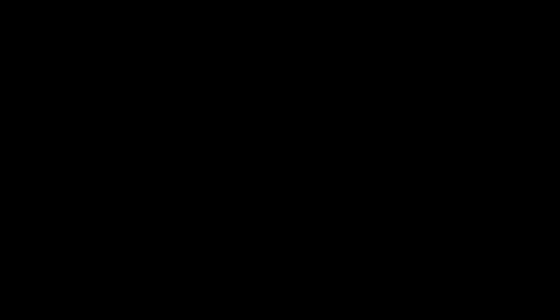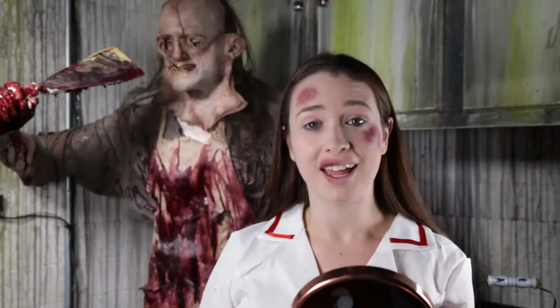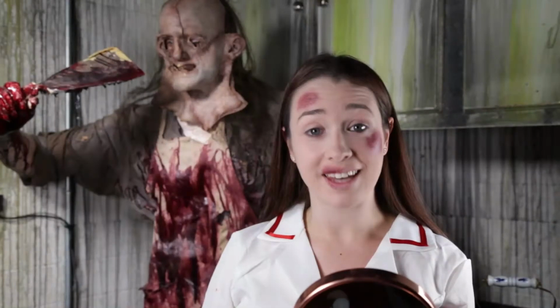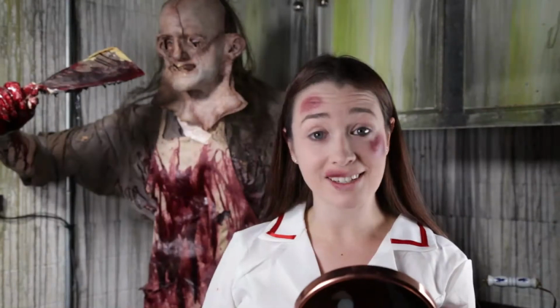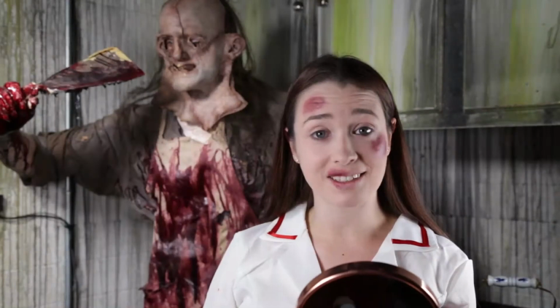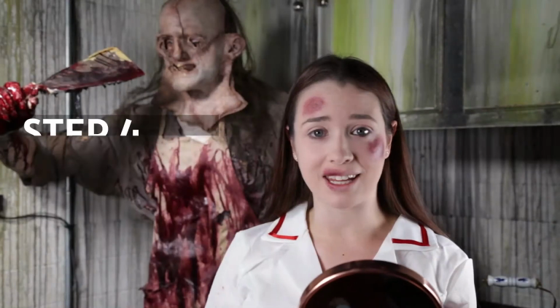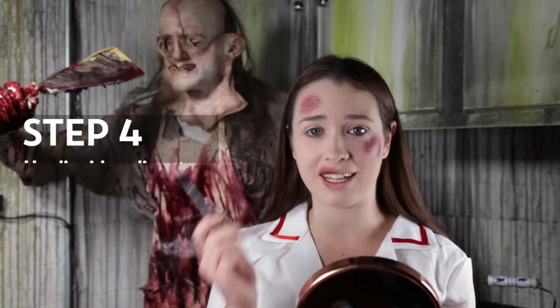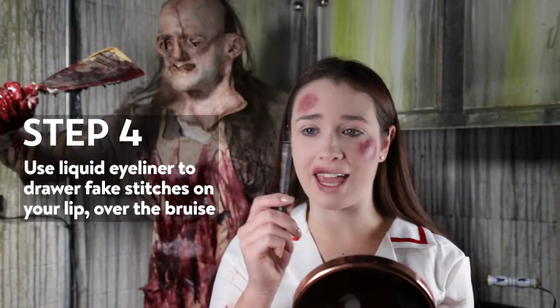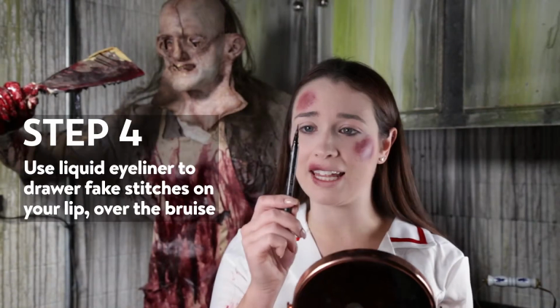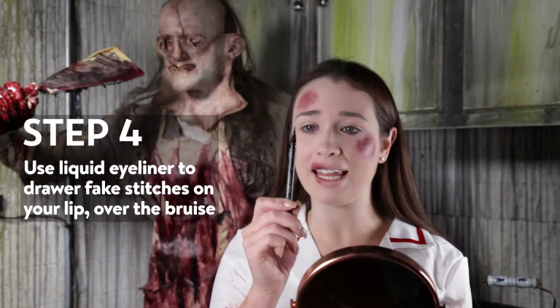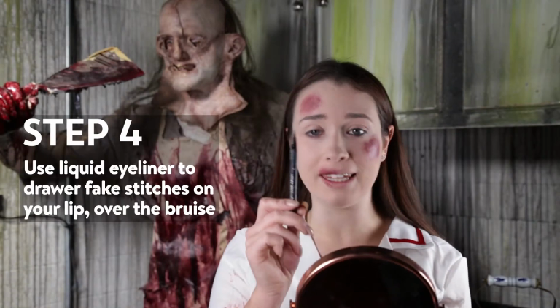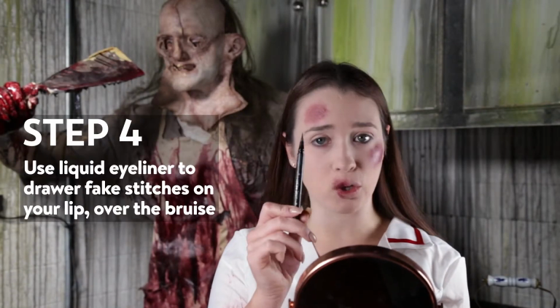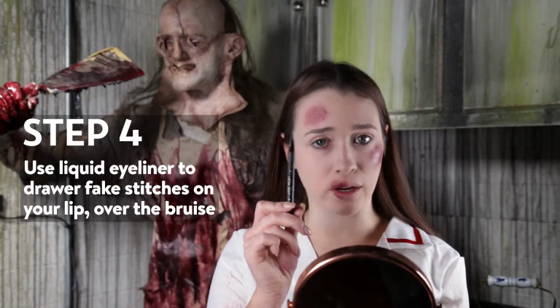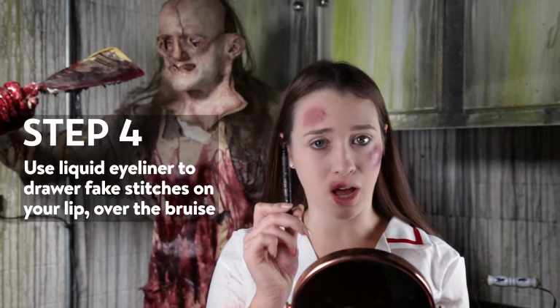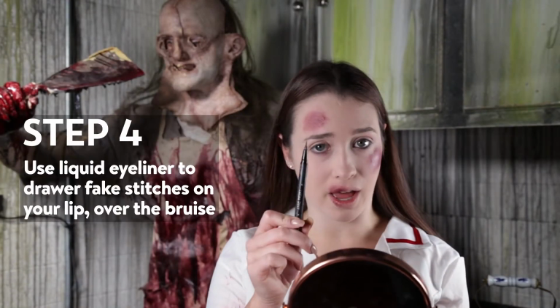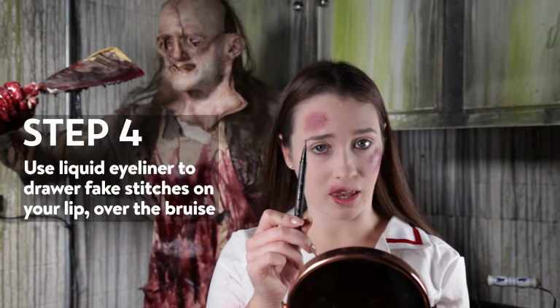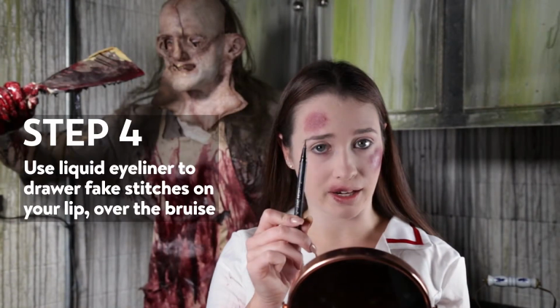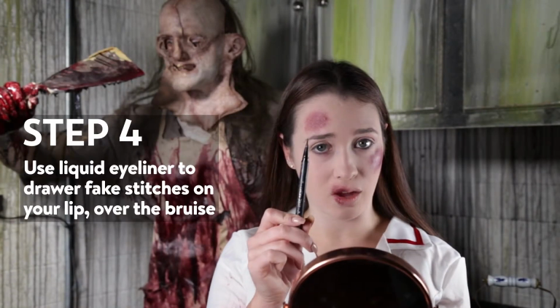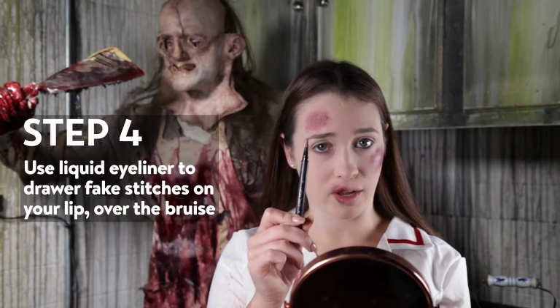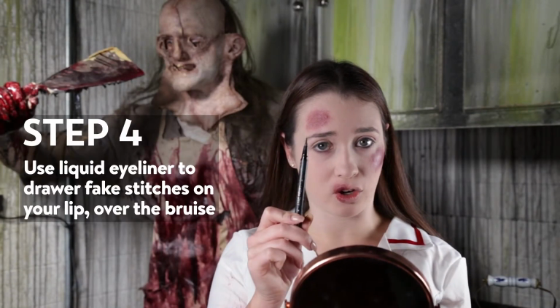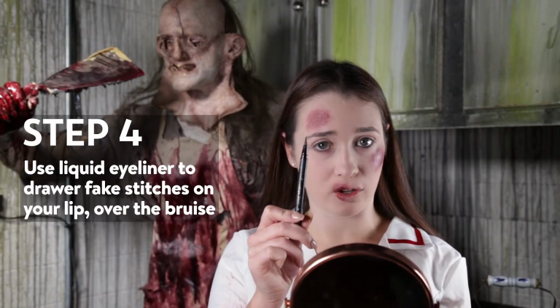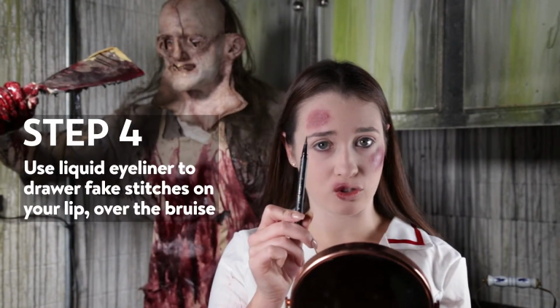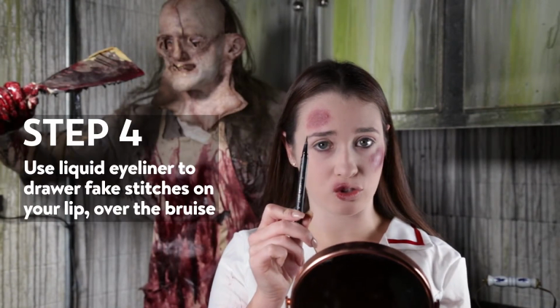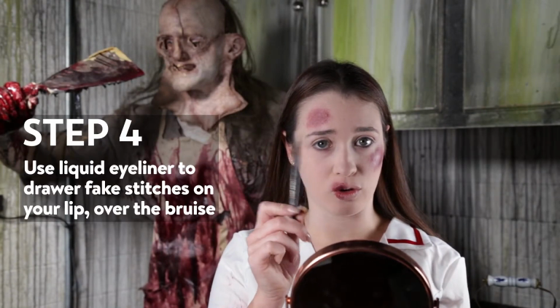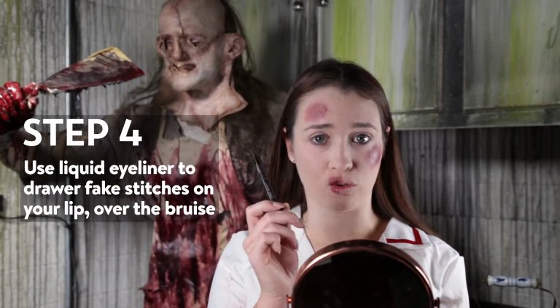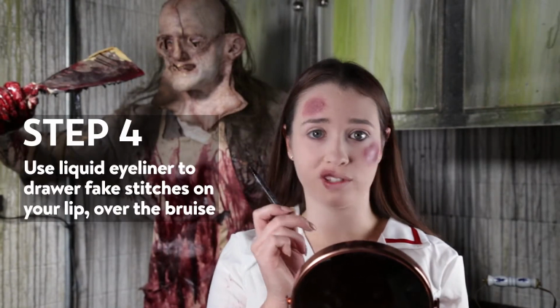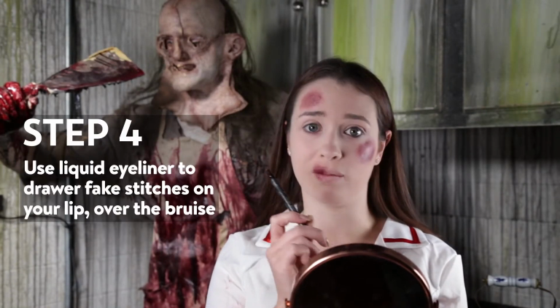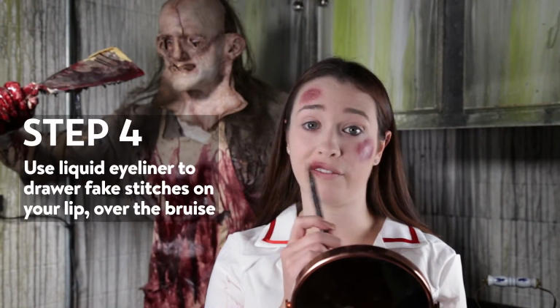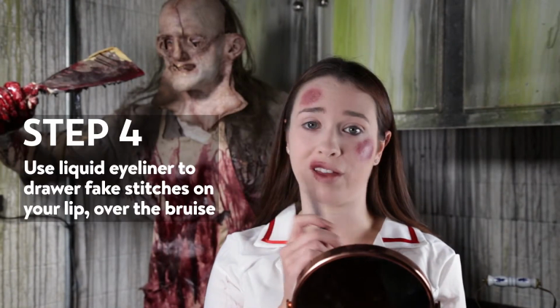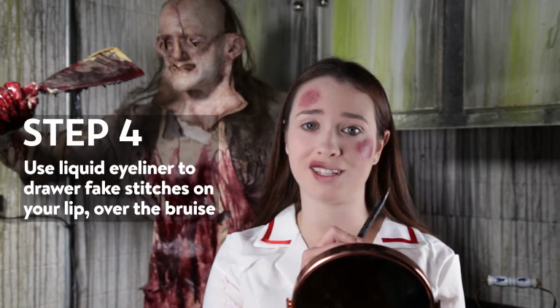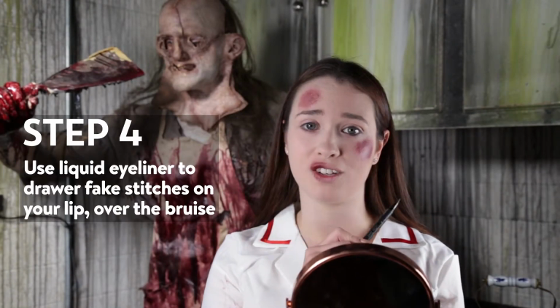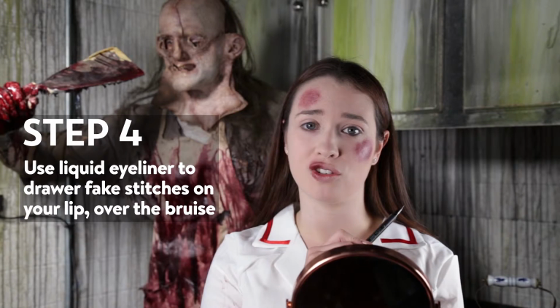Next, taking any liquid eyeliner, we are going to draw some fake stitches.